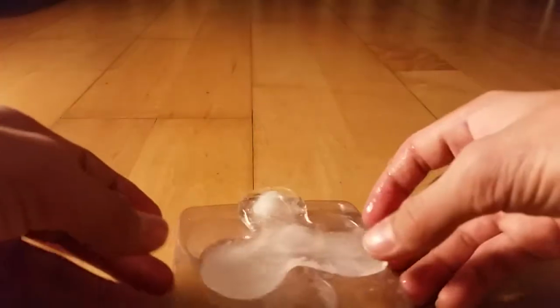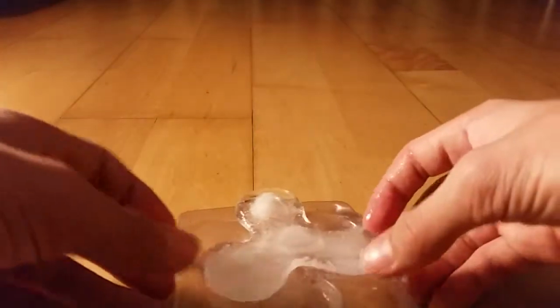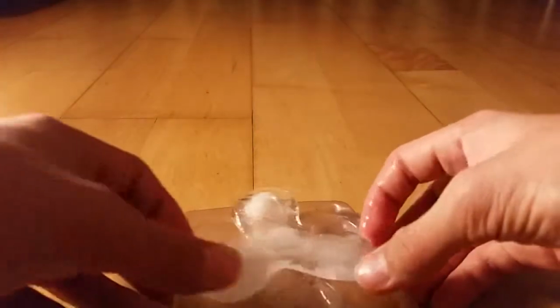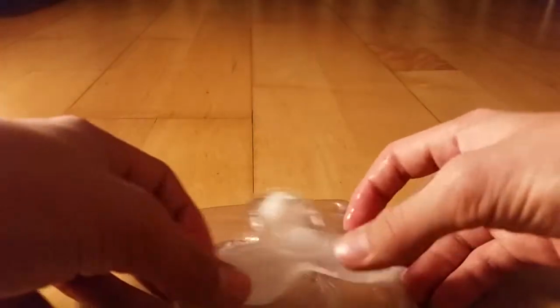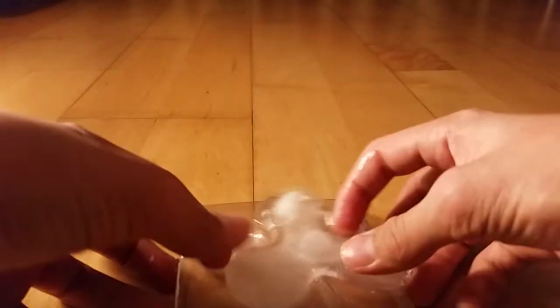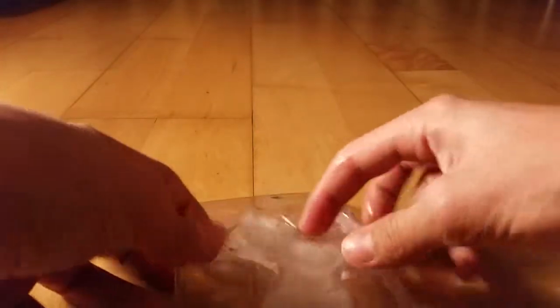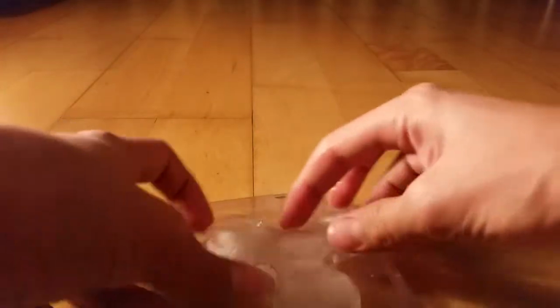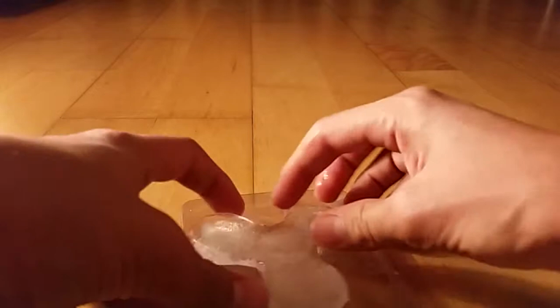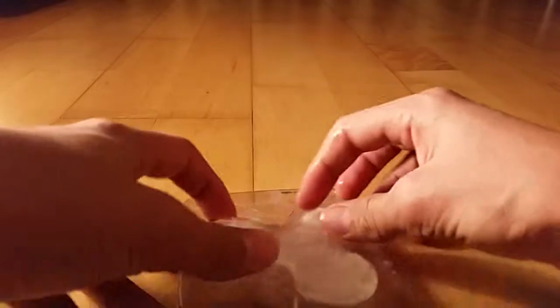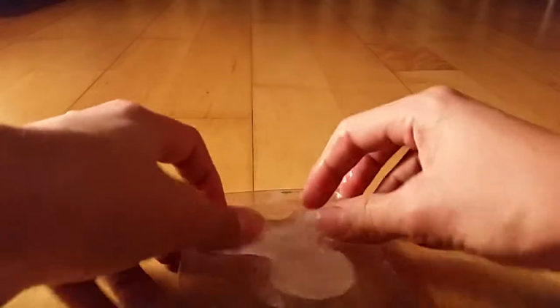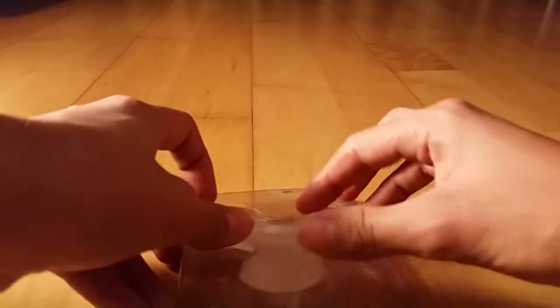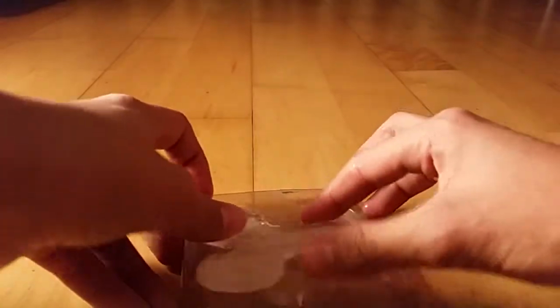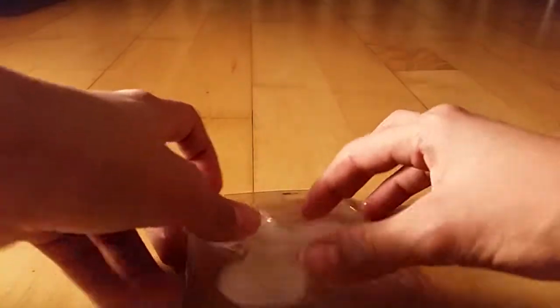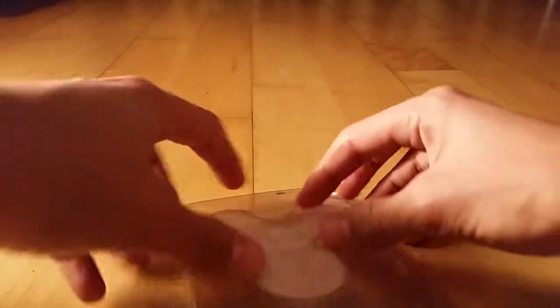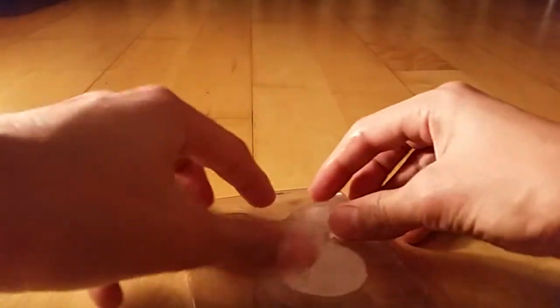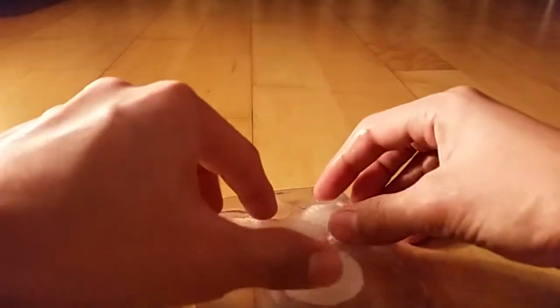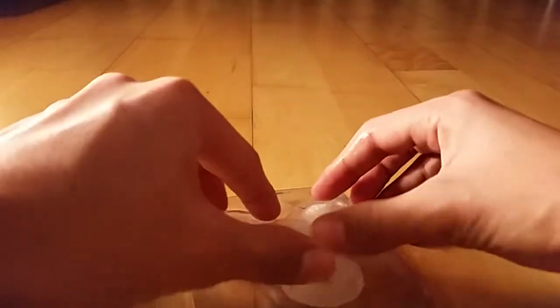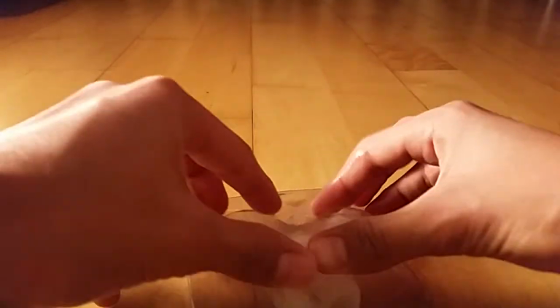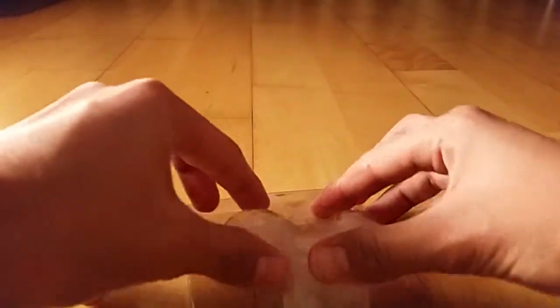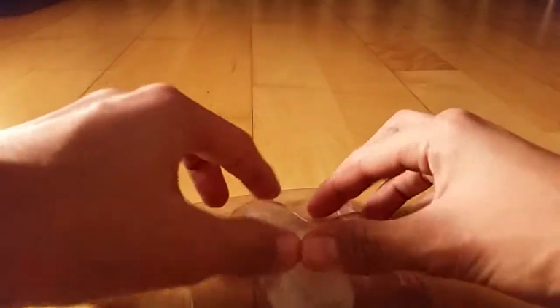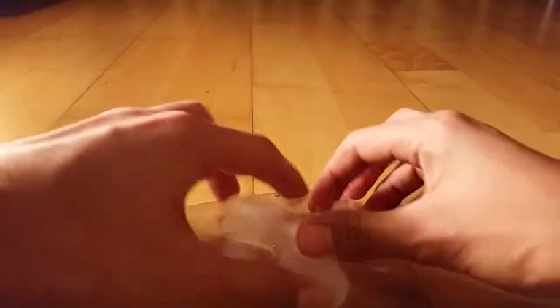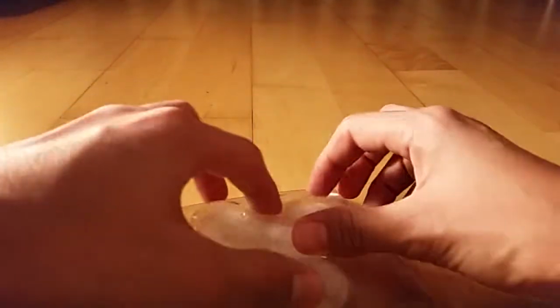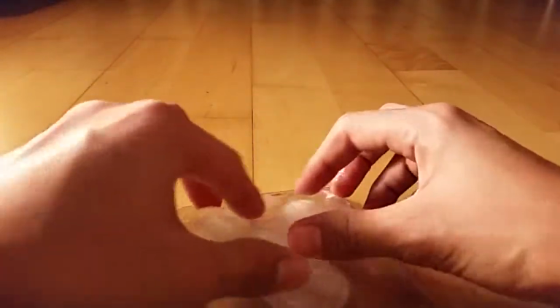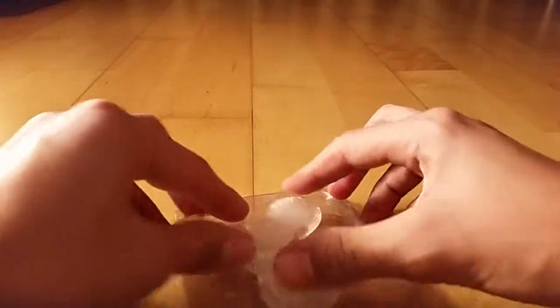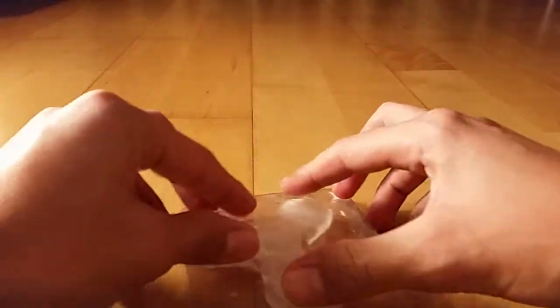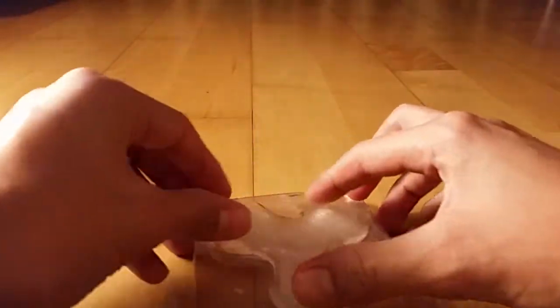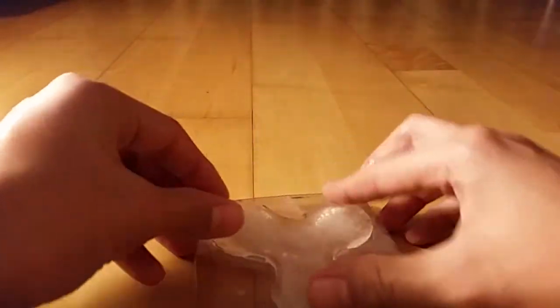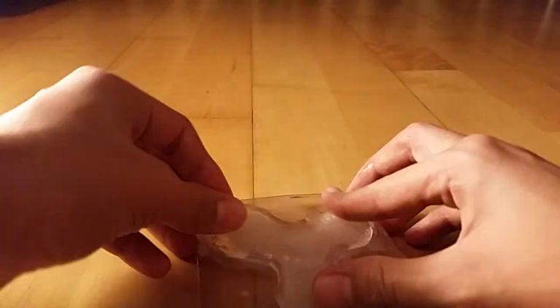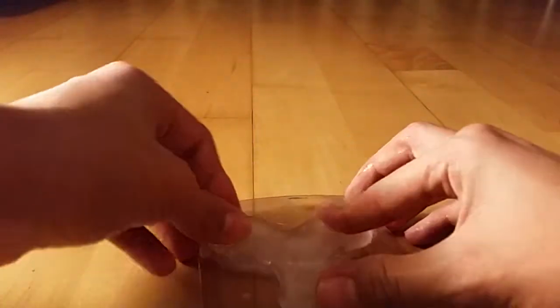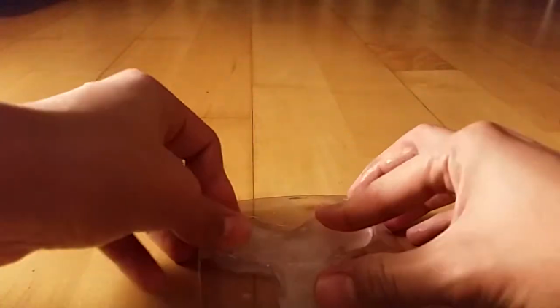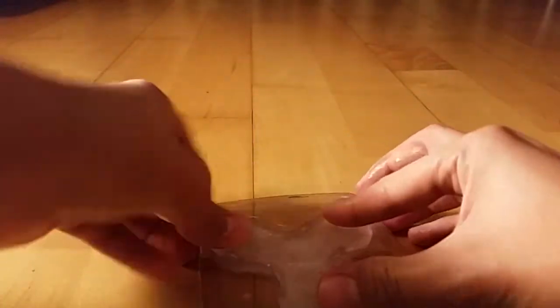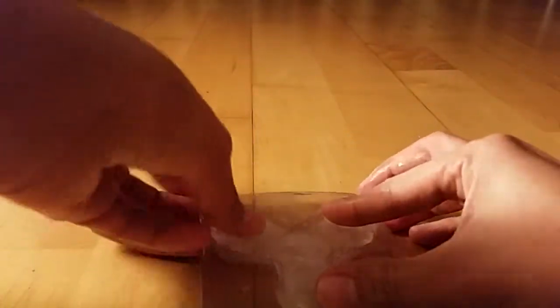It's so slippery. There you go — the ice fidget spinner.